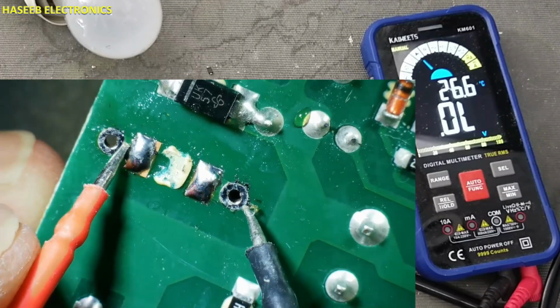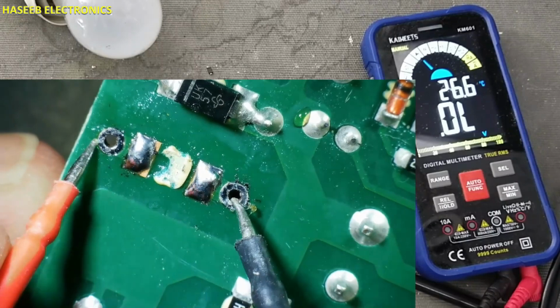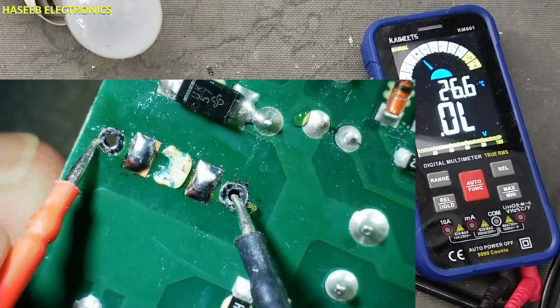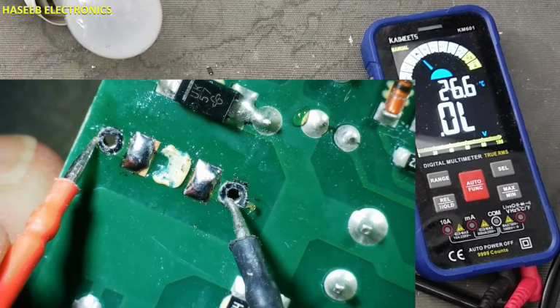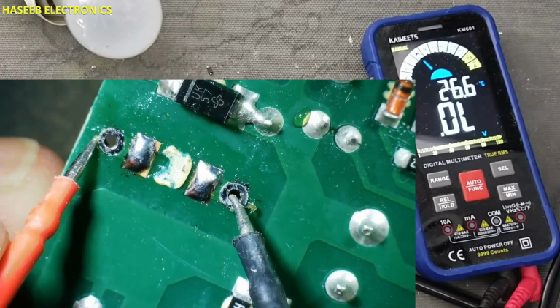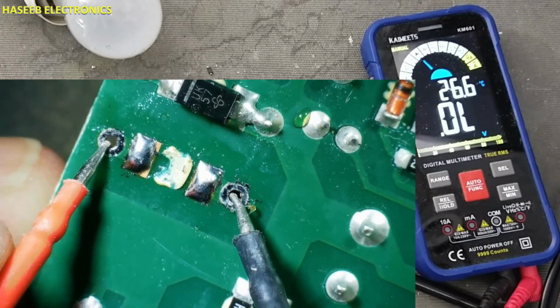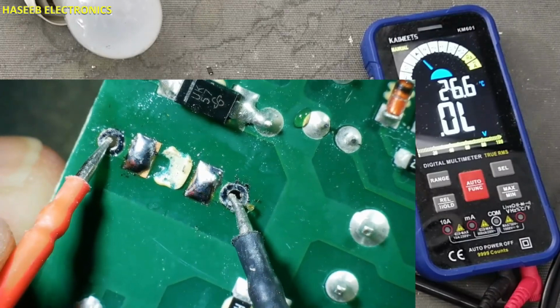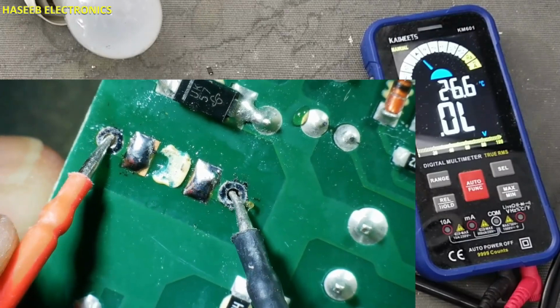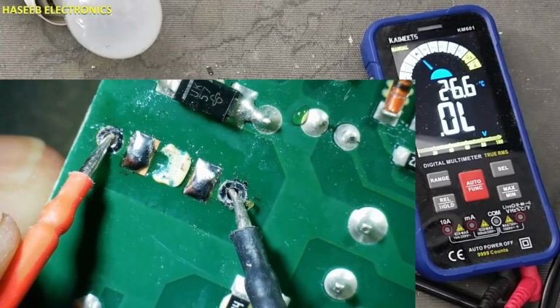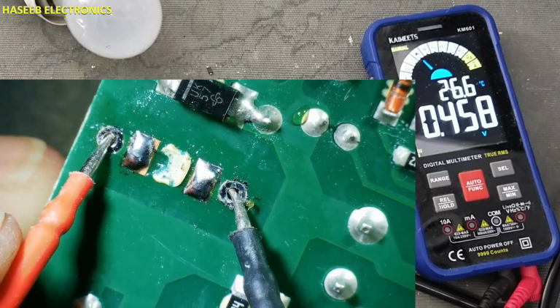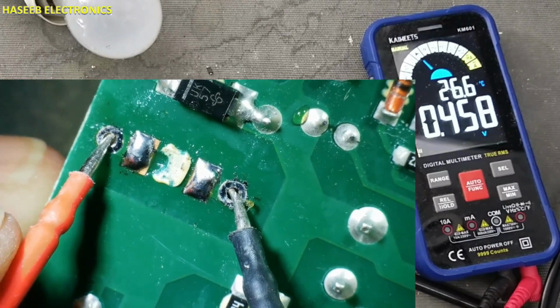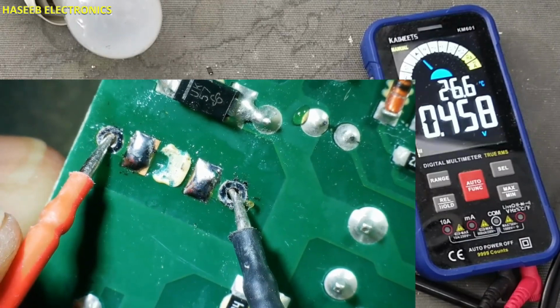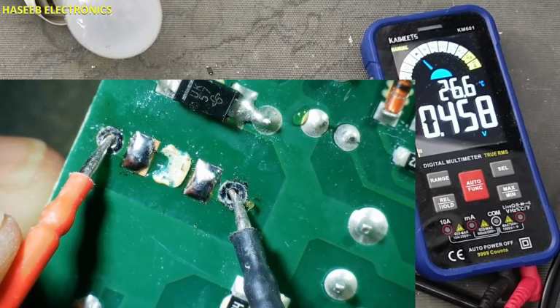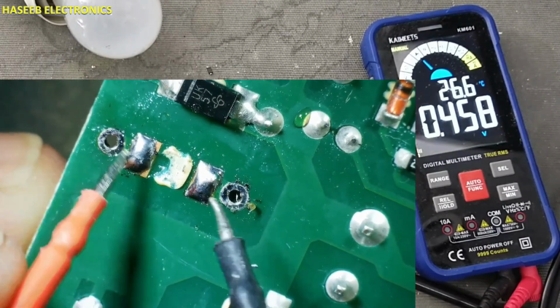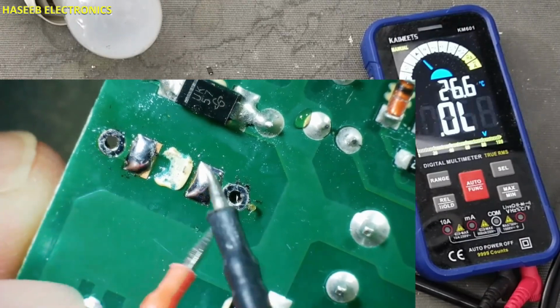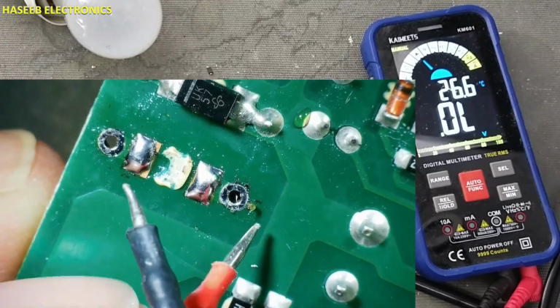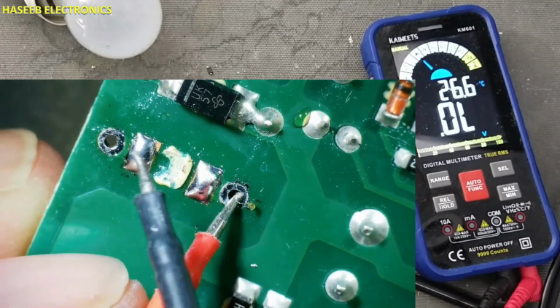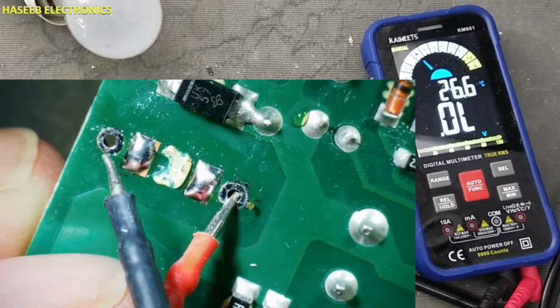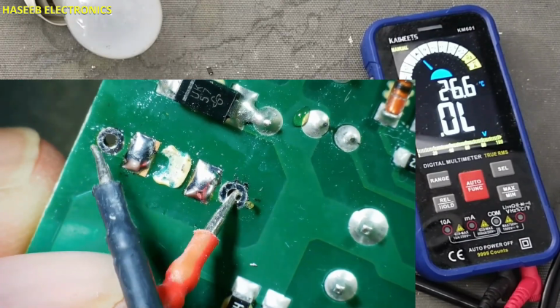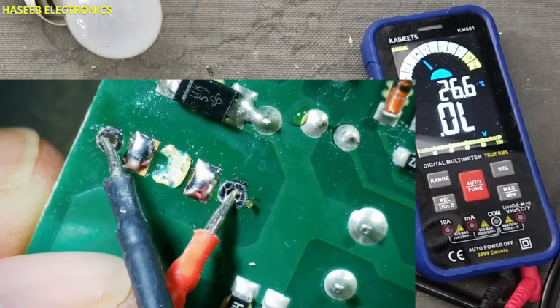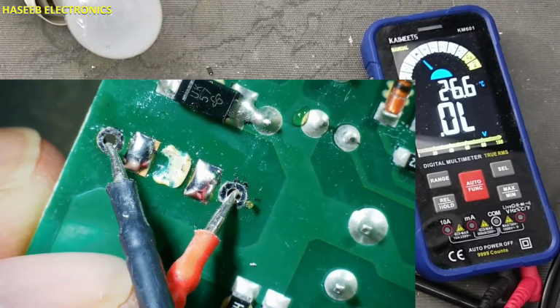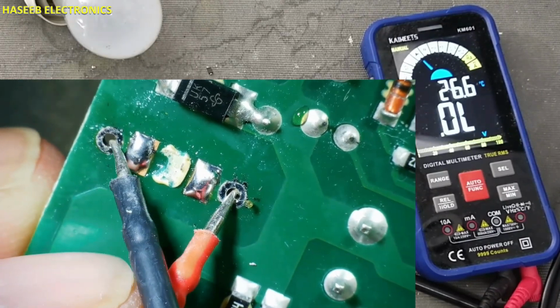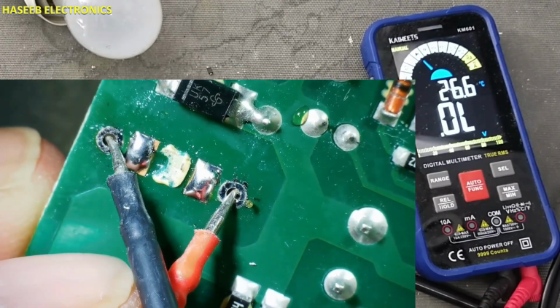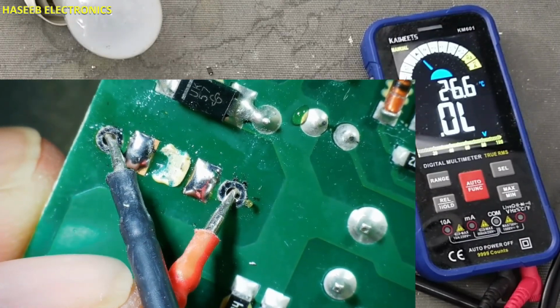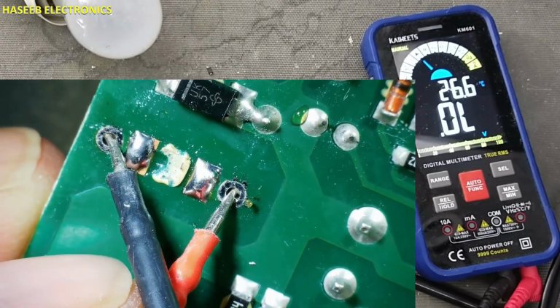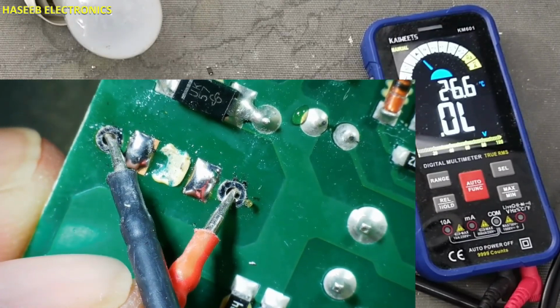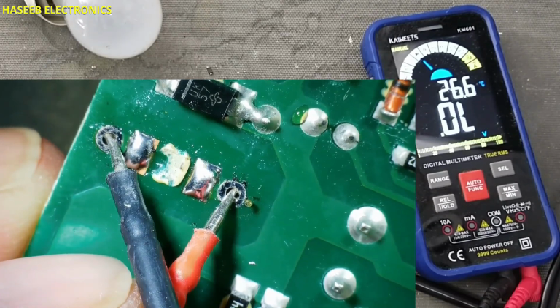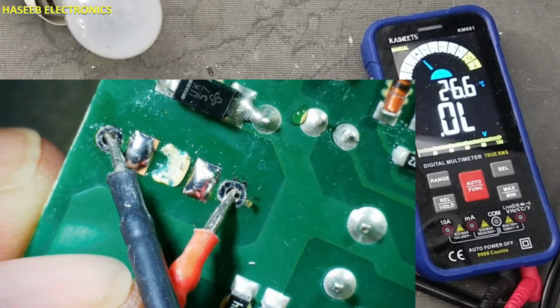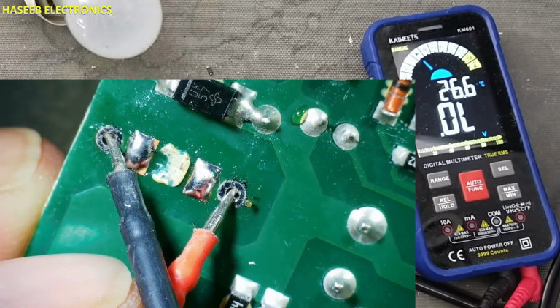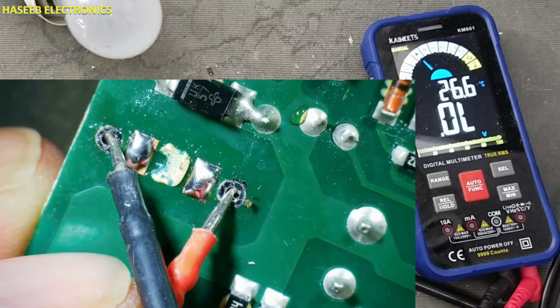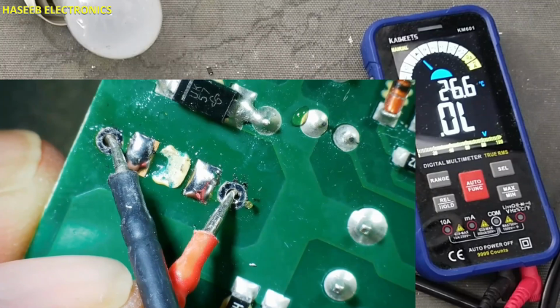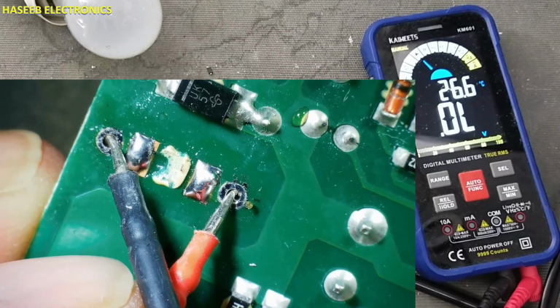When the MOSFET was damaged, there was a short circuit here.